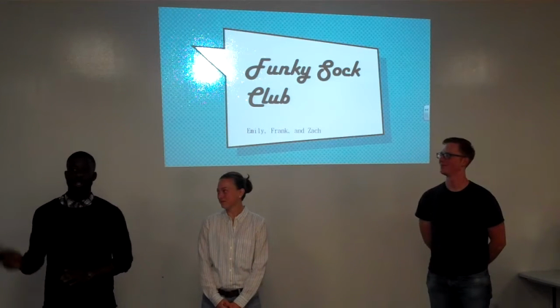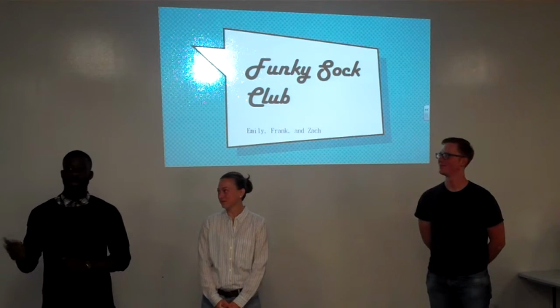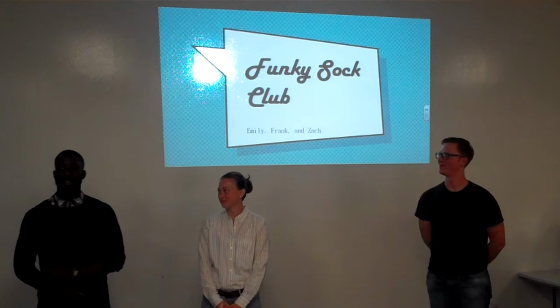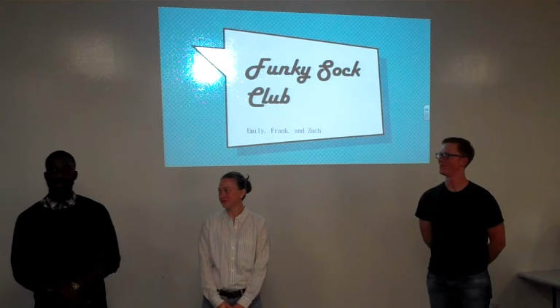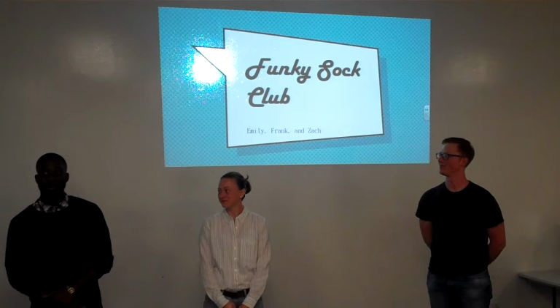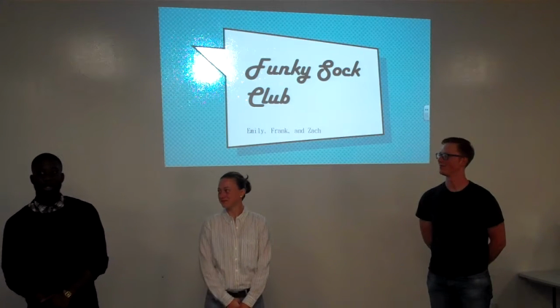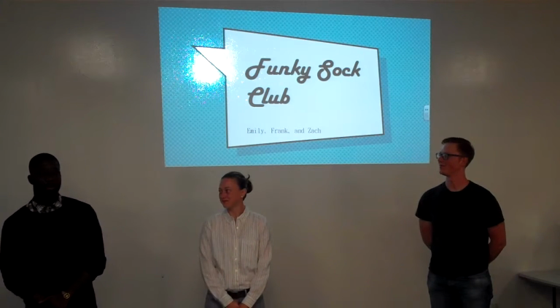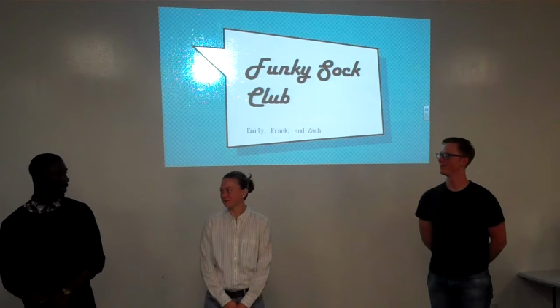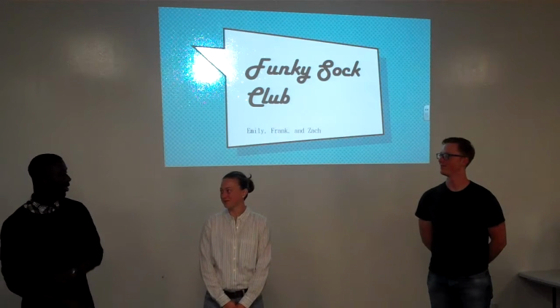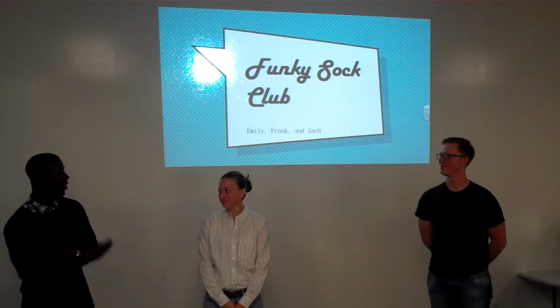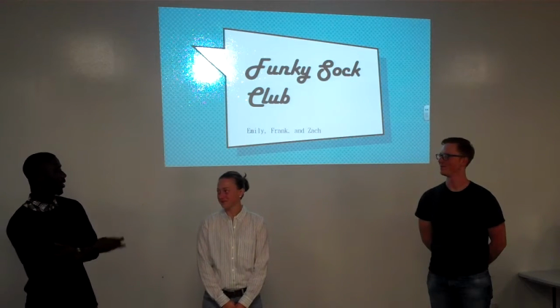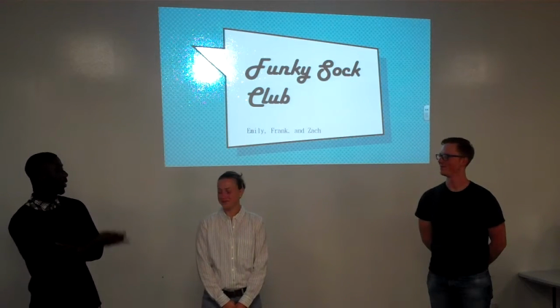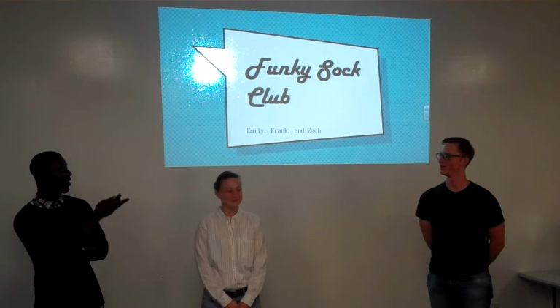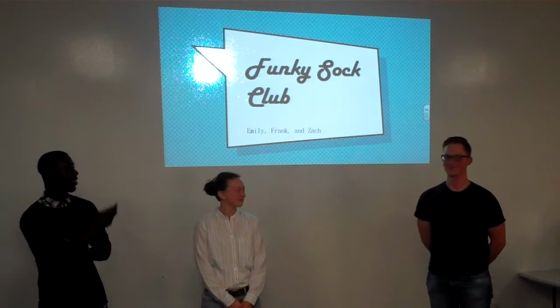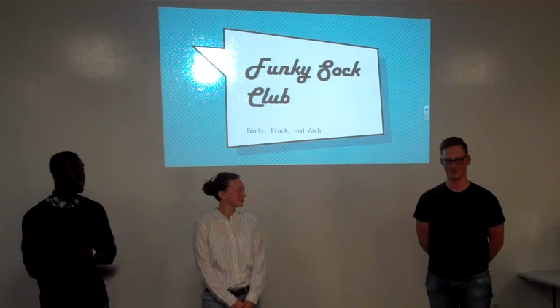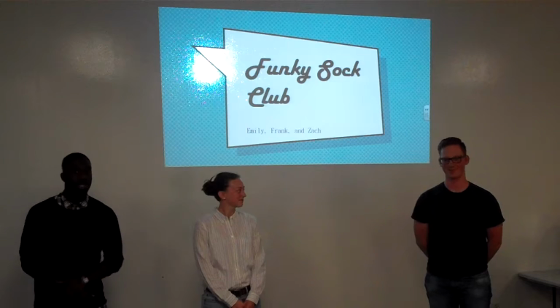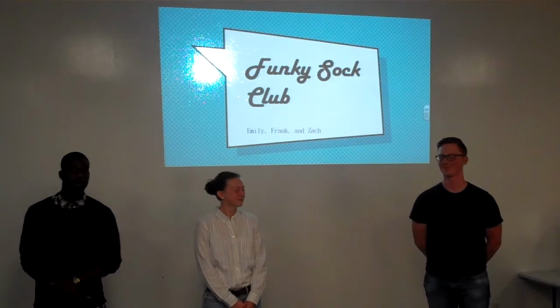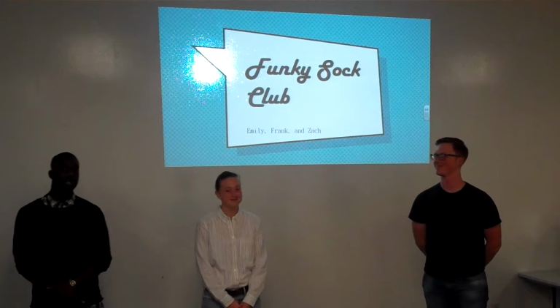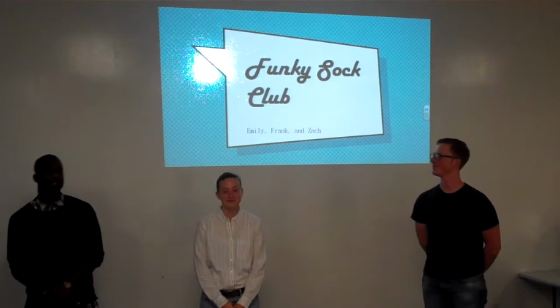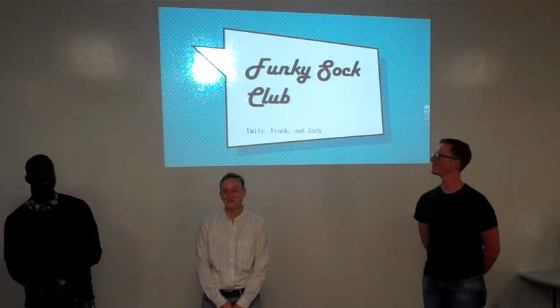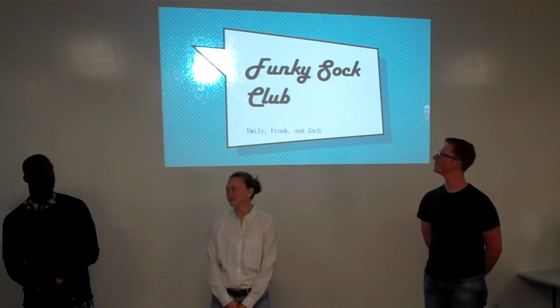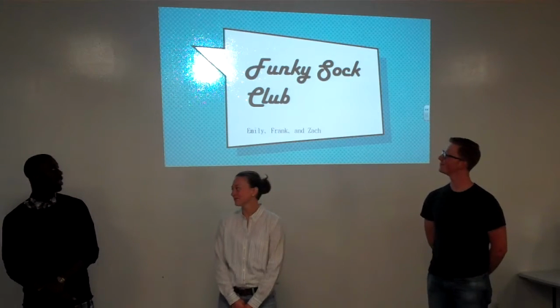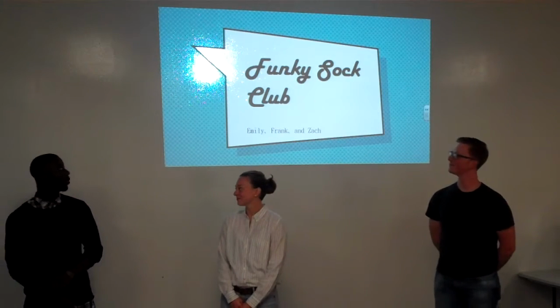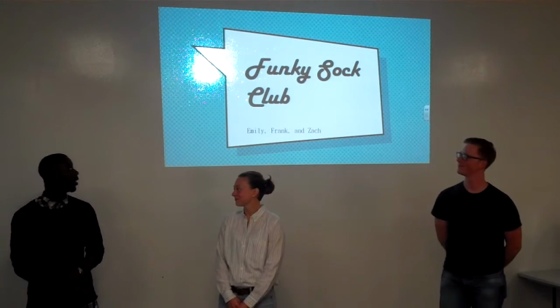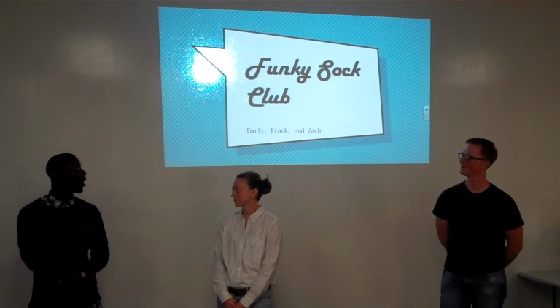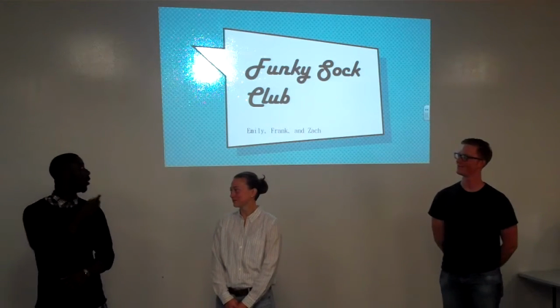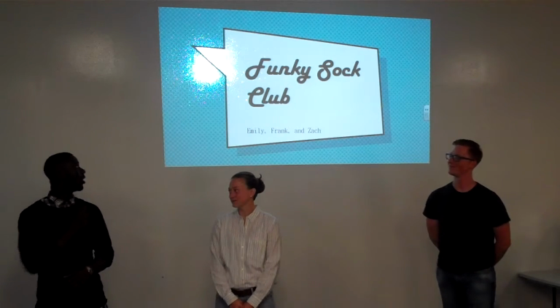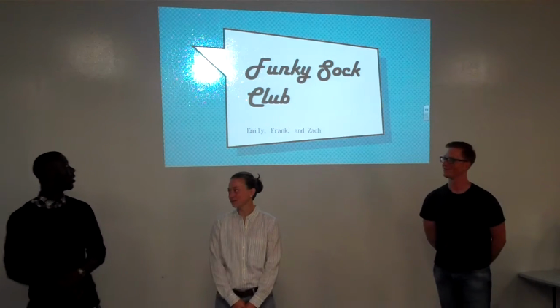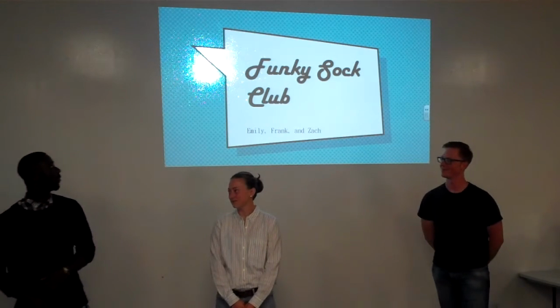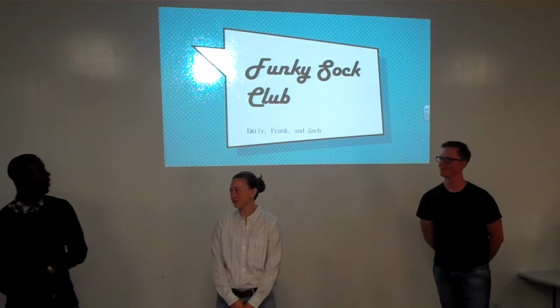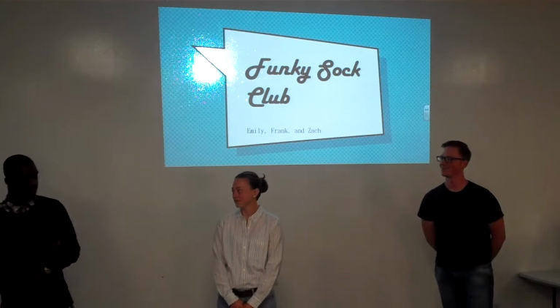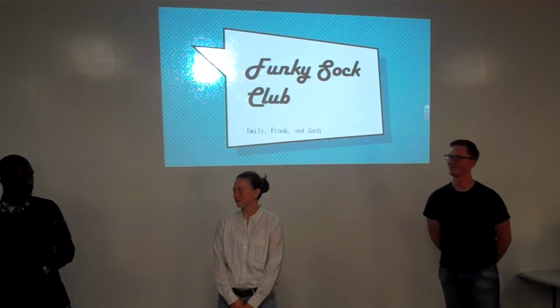Hey everybody, my name is Frank, this is Emily, and we are going to tell you about our idea of a funky sock.